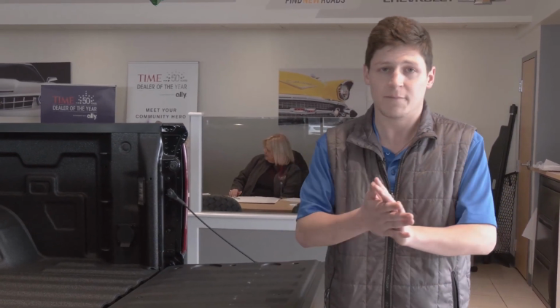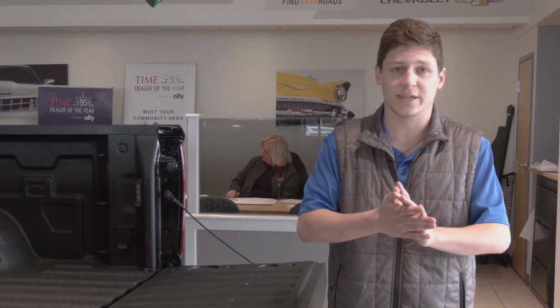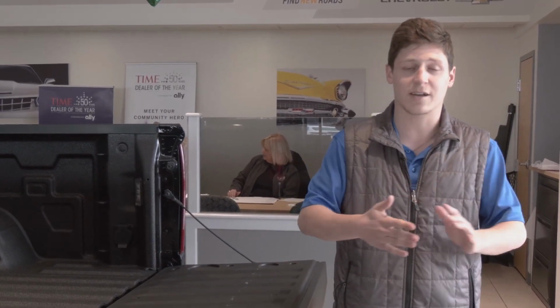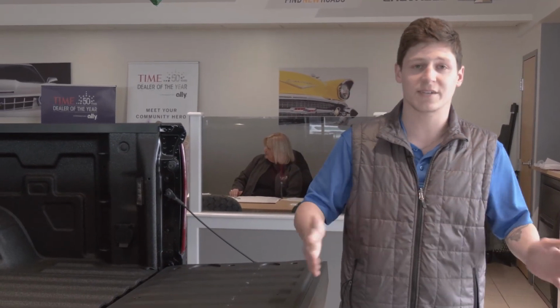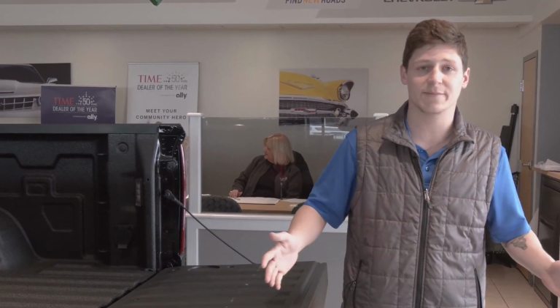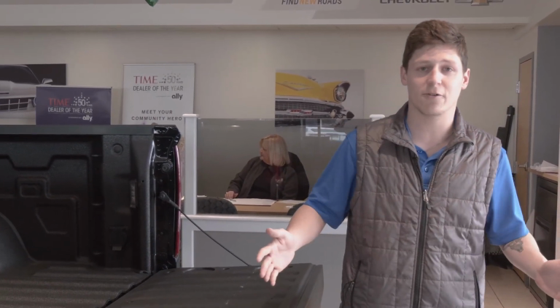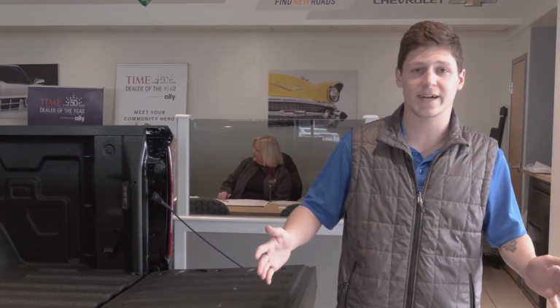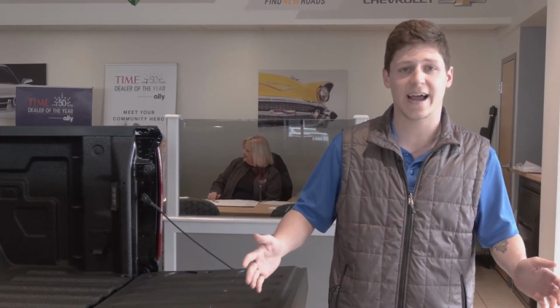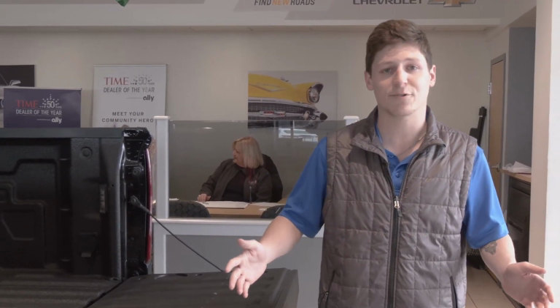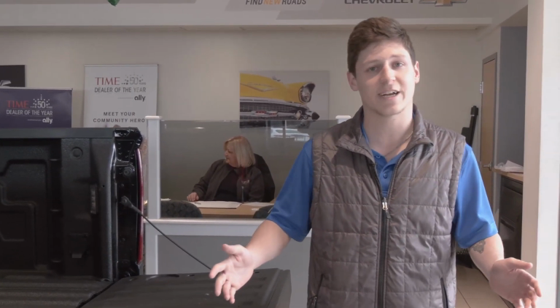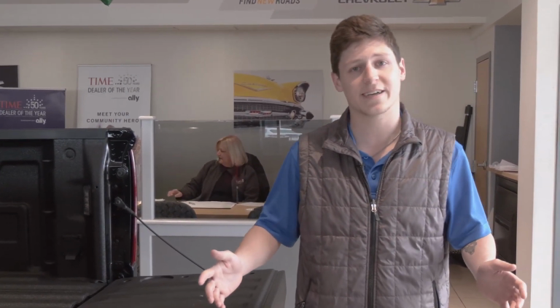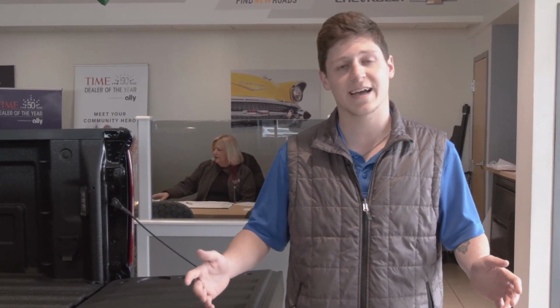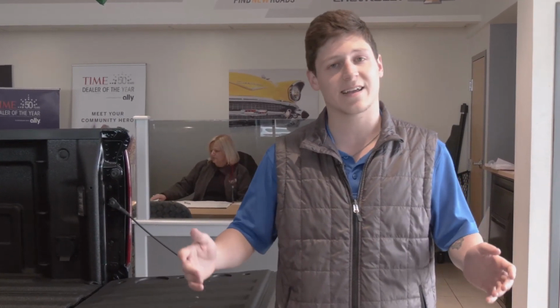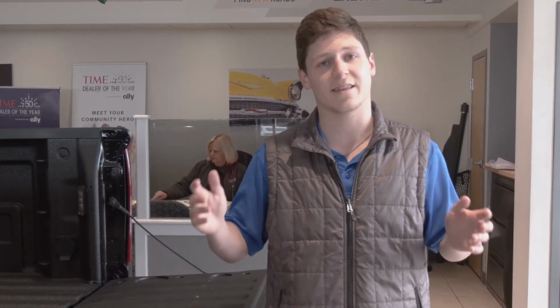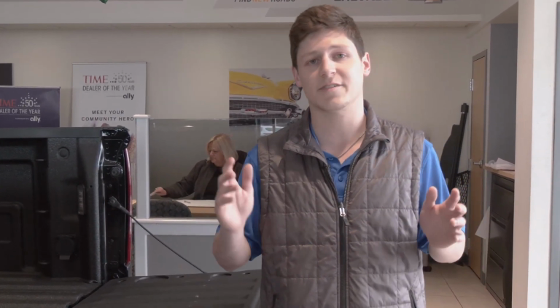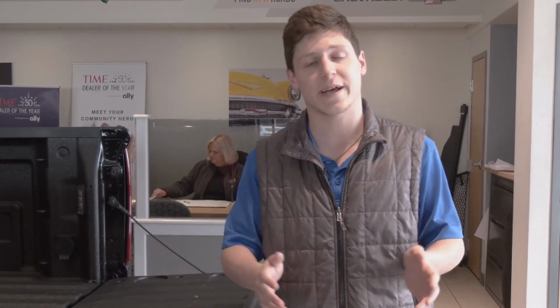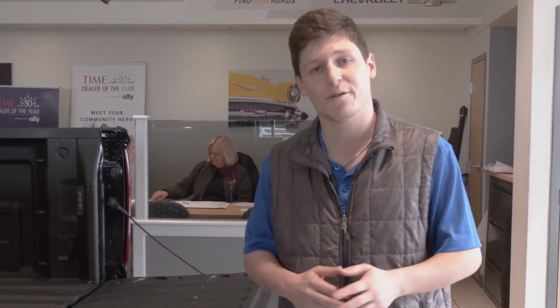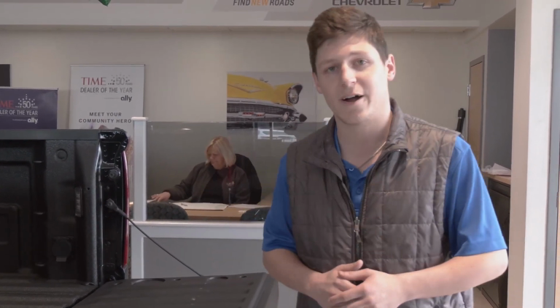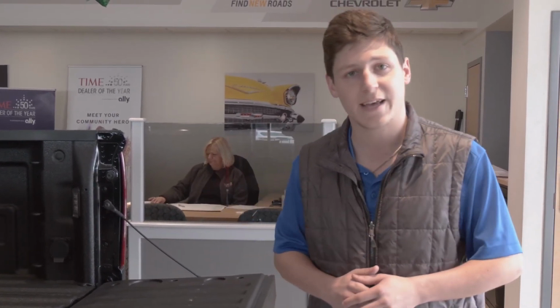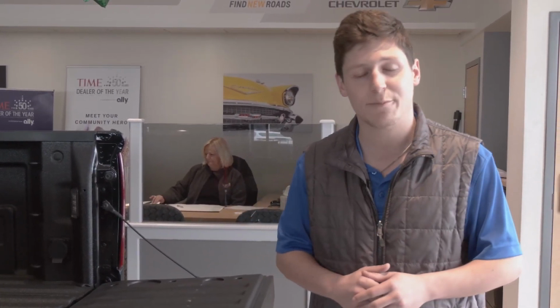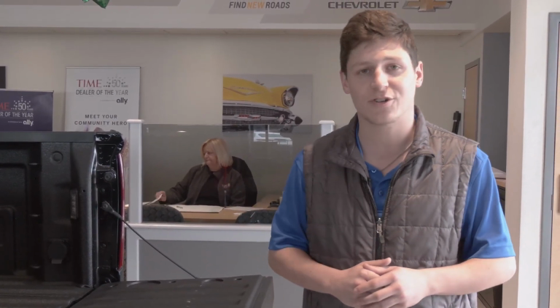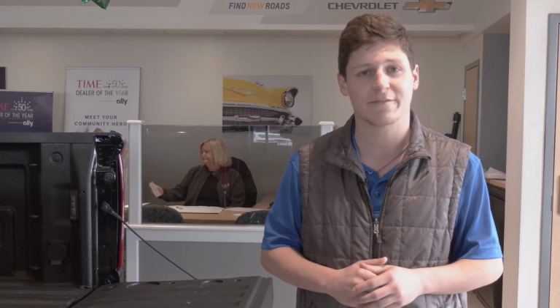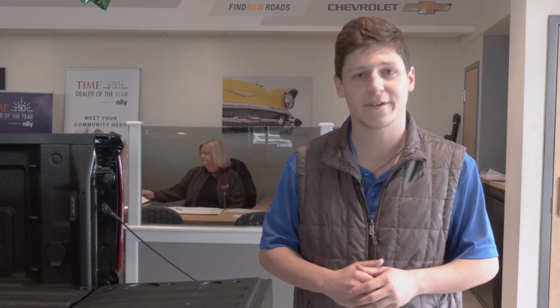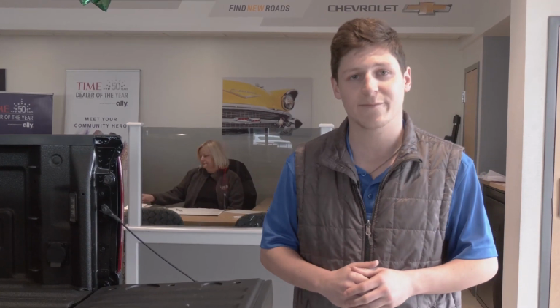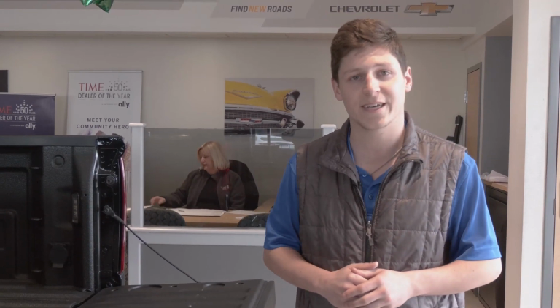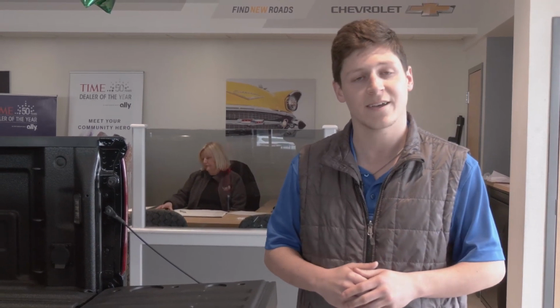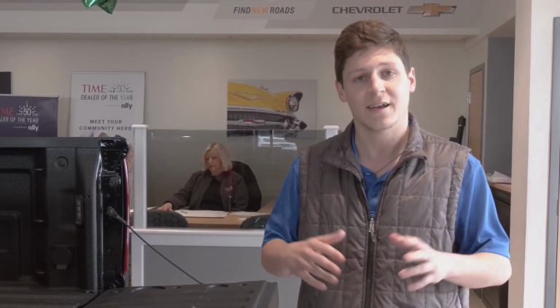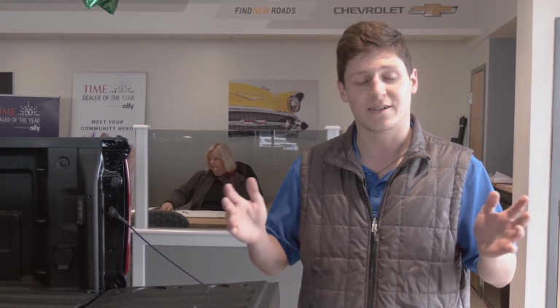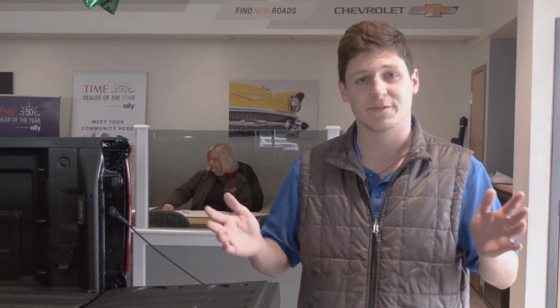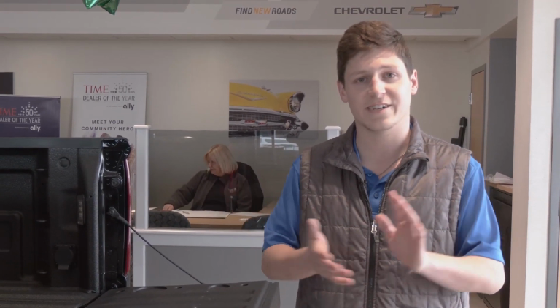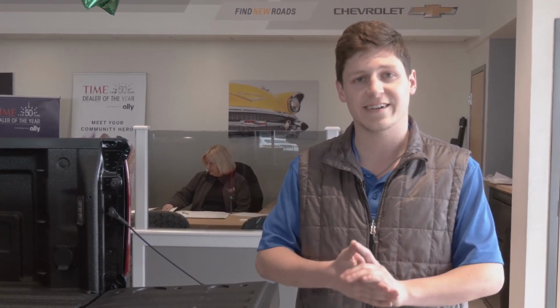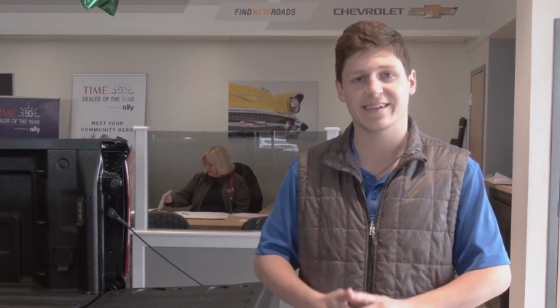Please come see me over here at Apple Chevy, guys. I'd love to make you a part of the Apple Chevy family. Come see JT.